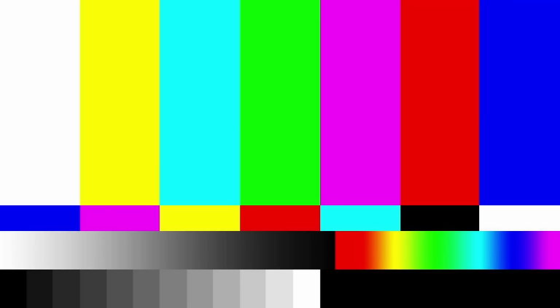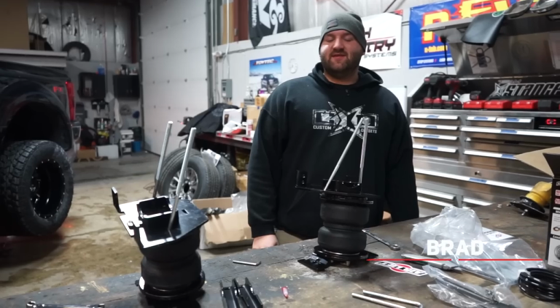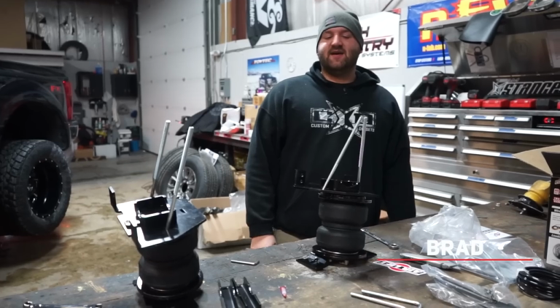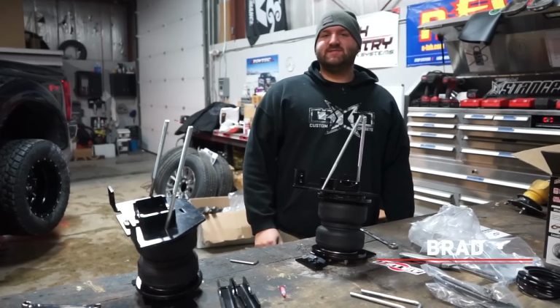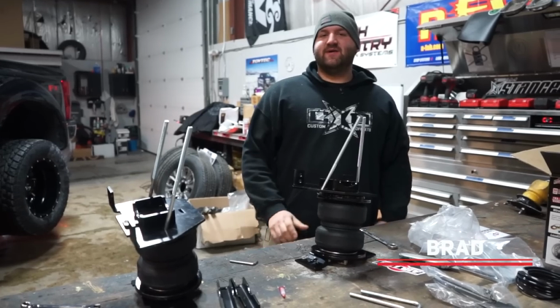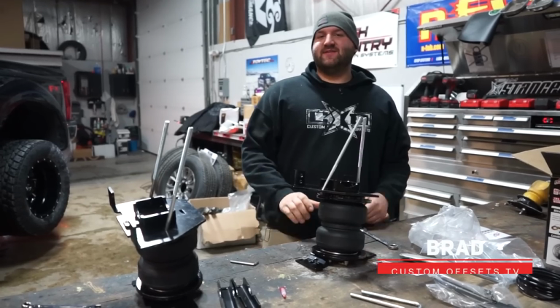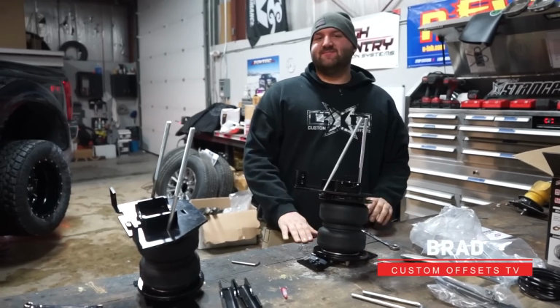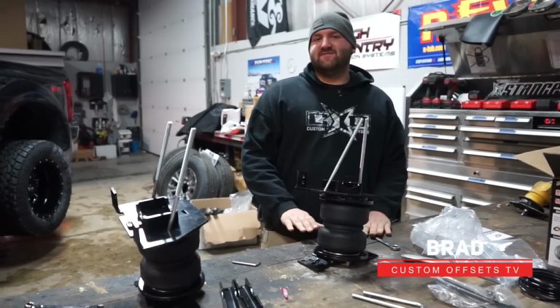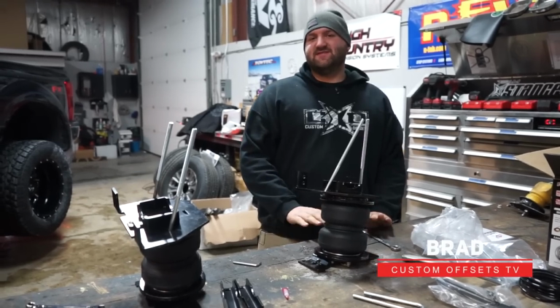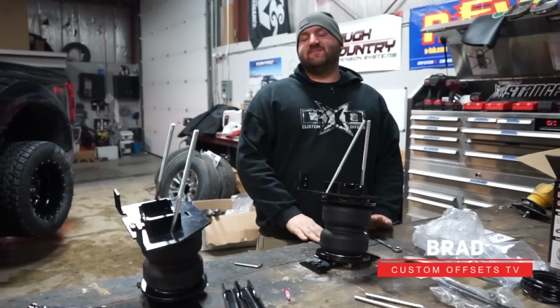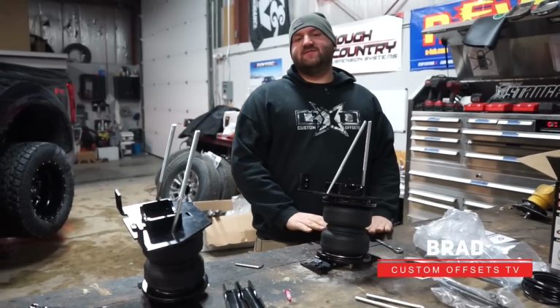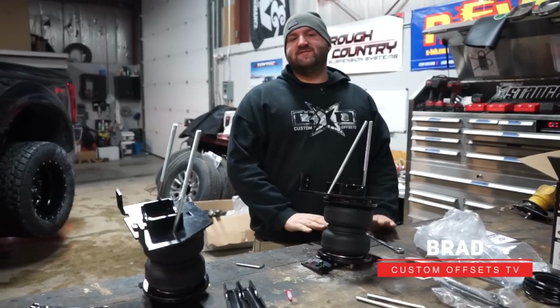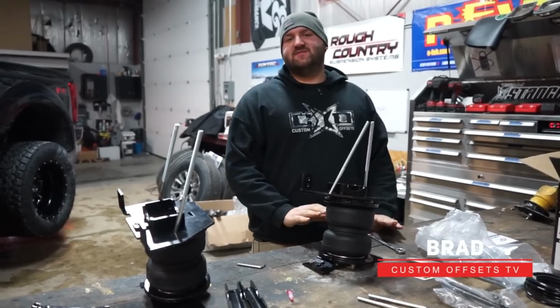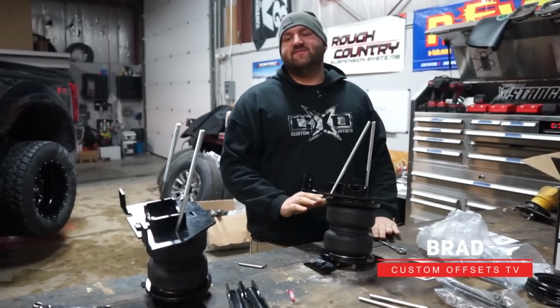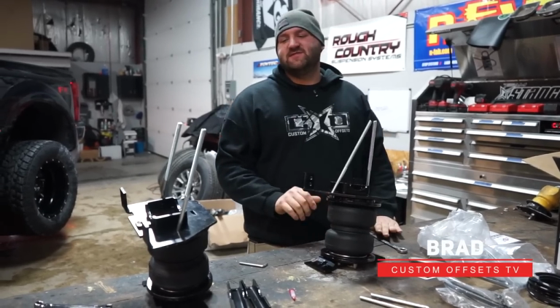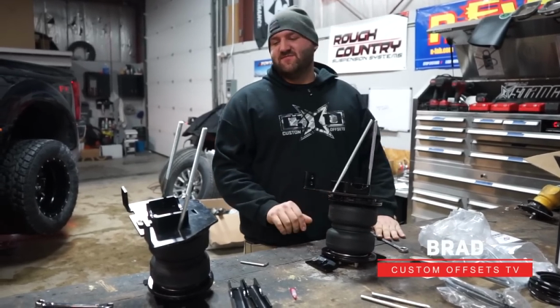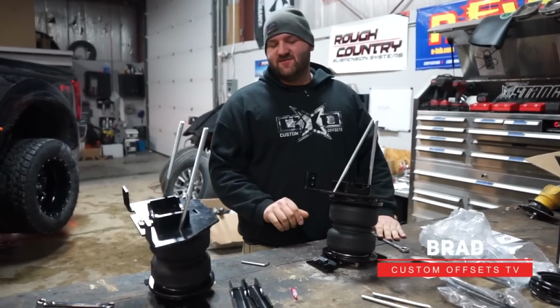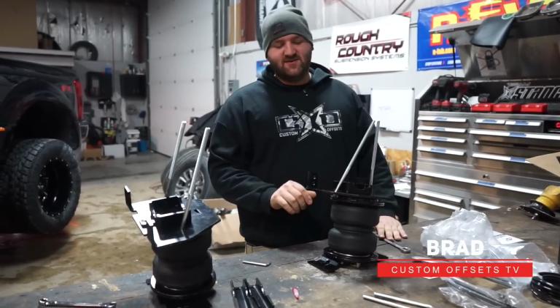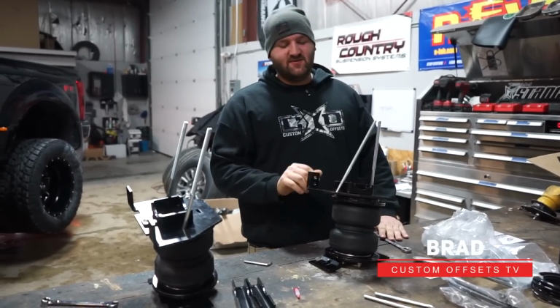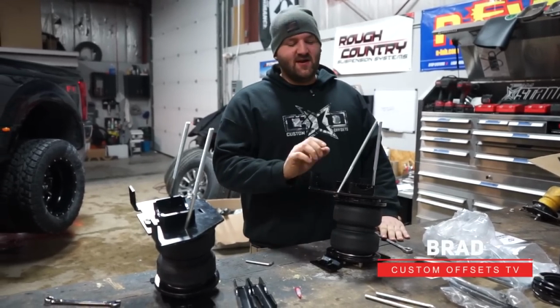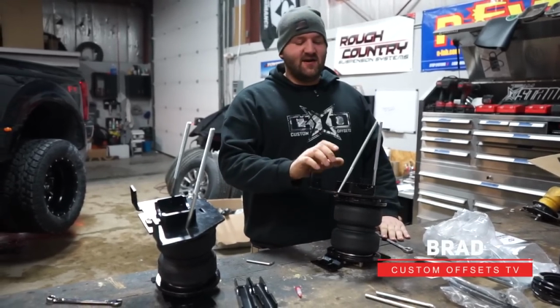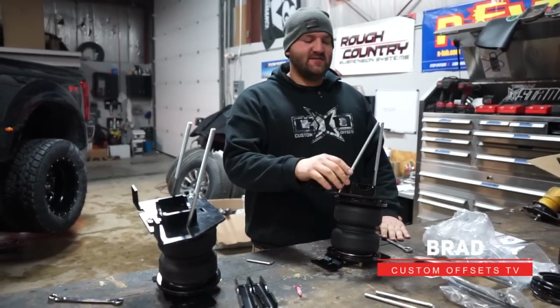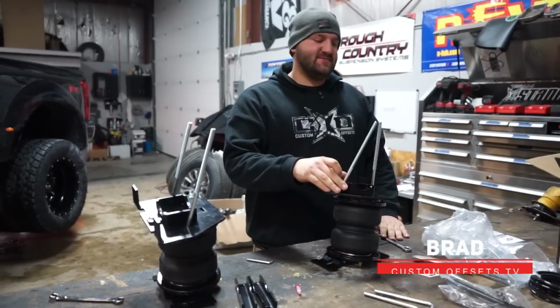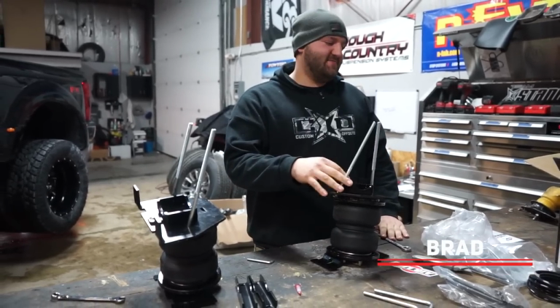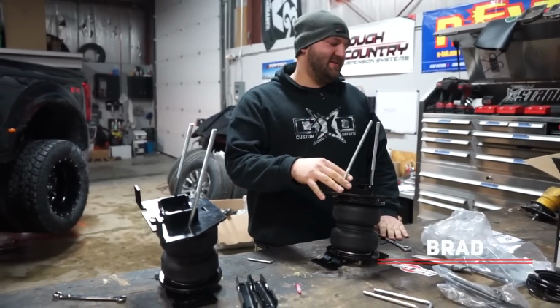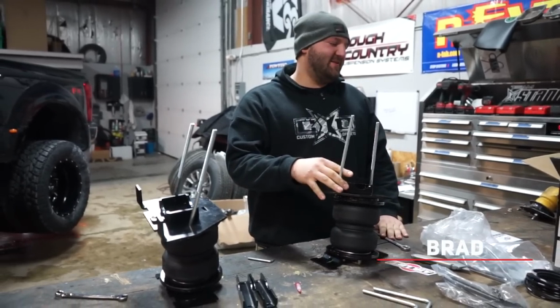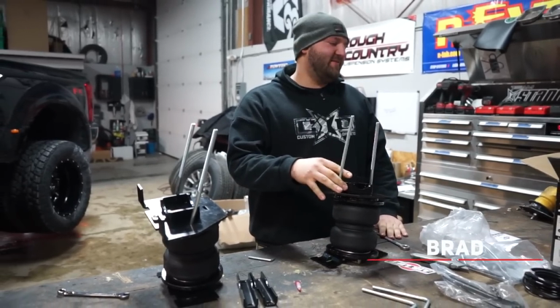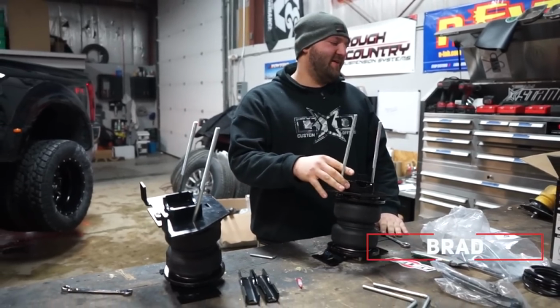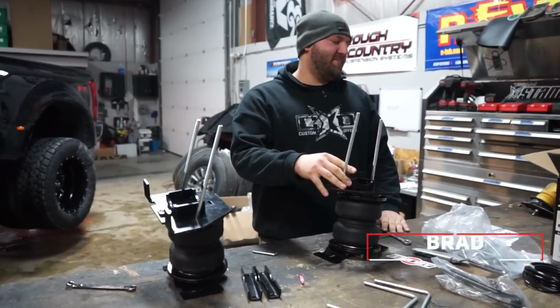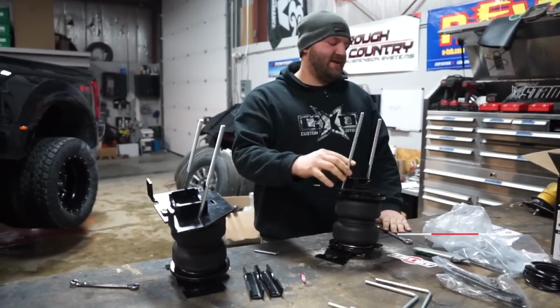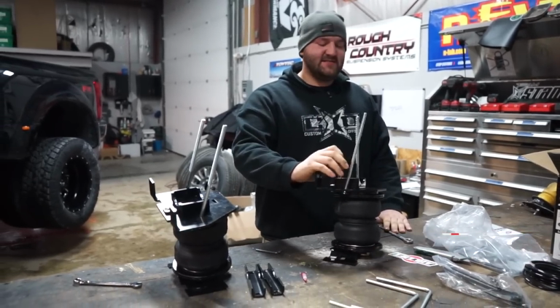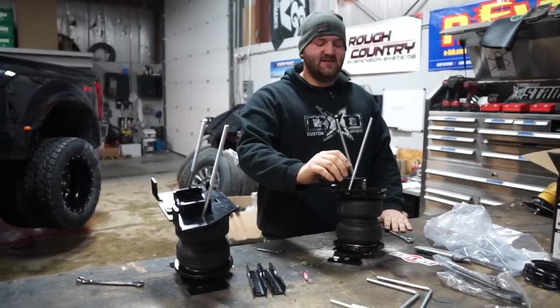Hey guys, Brad with Custom Offsets, got episode lifts and levels for you. This one's going to be about airbags.